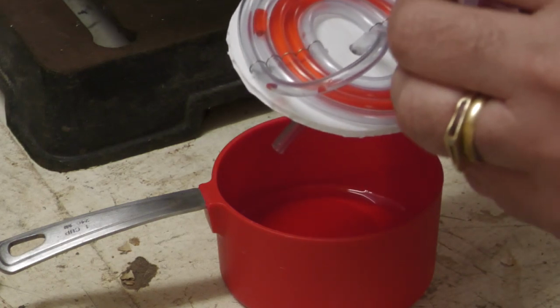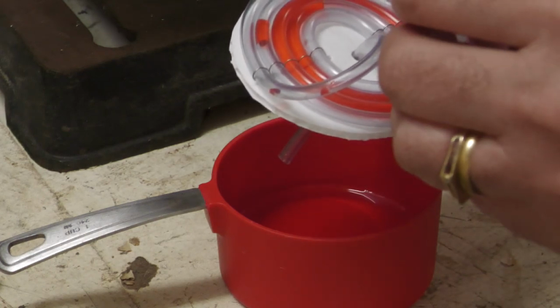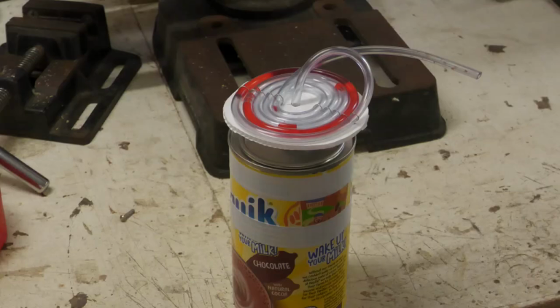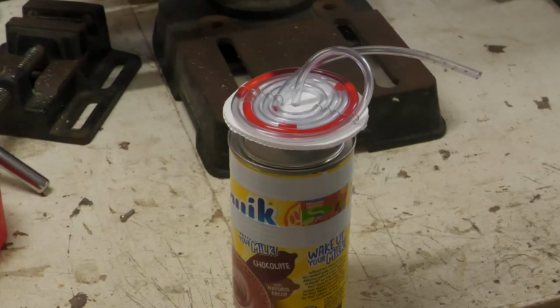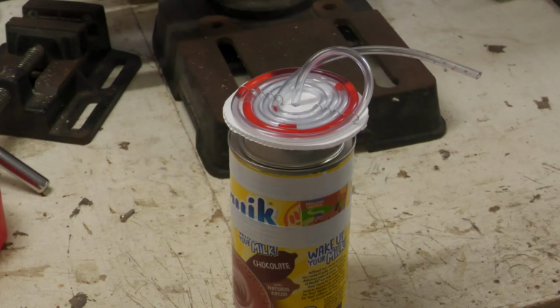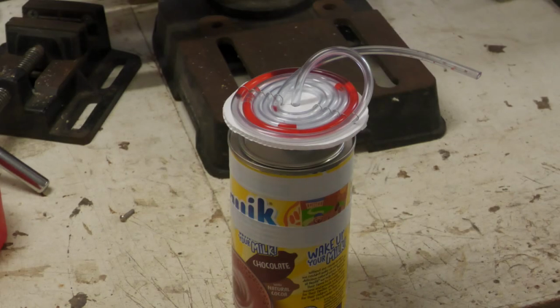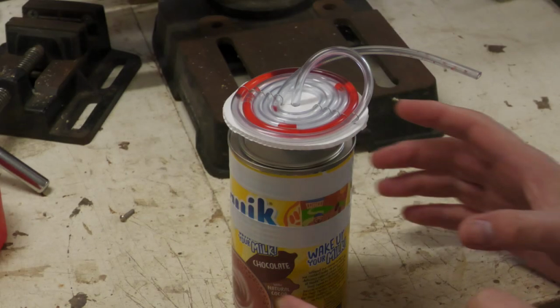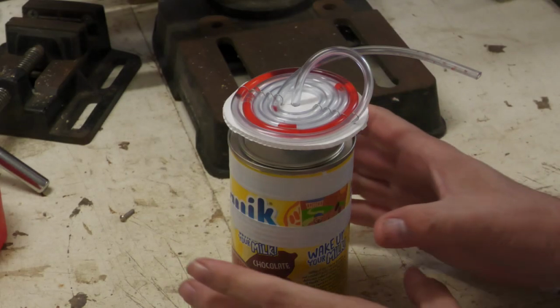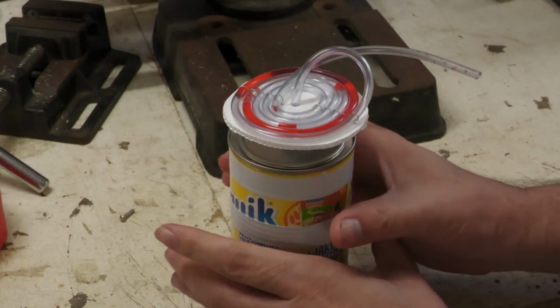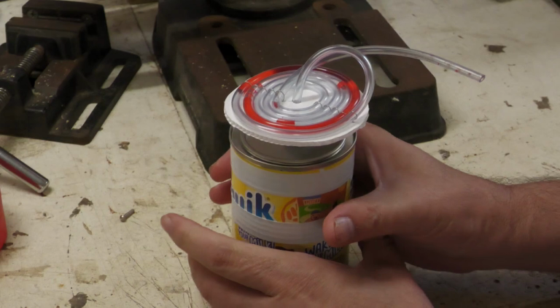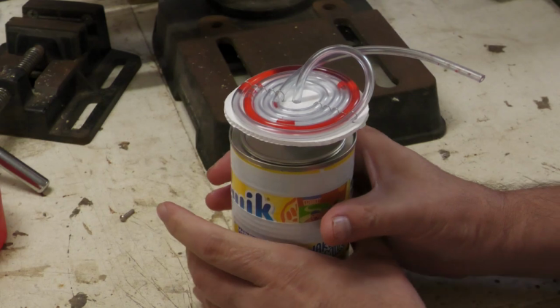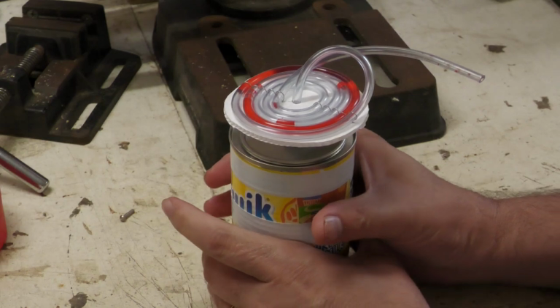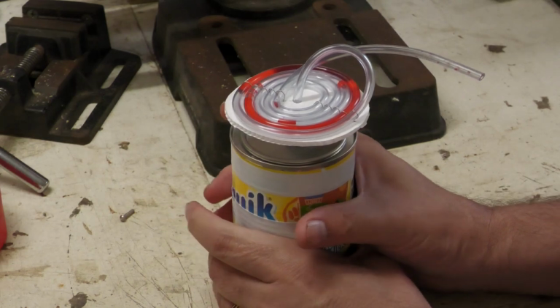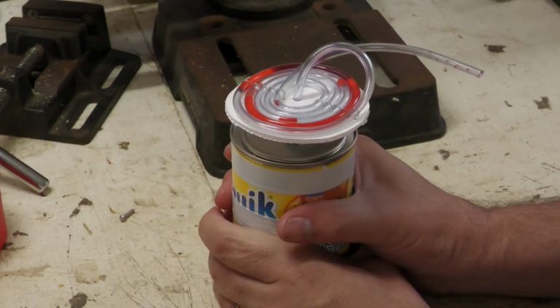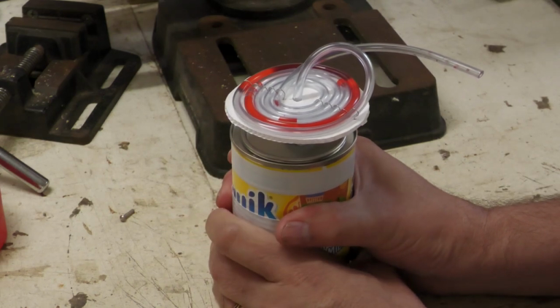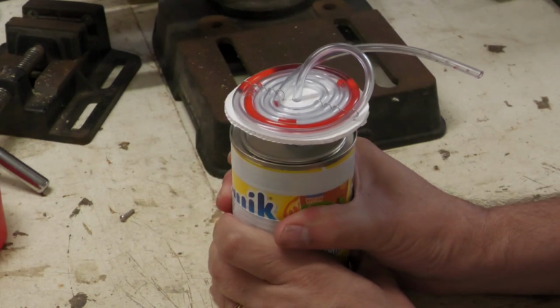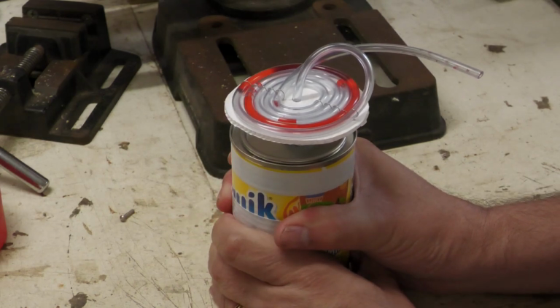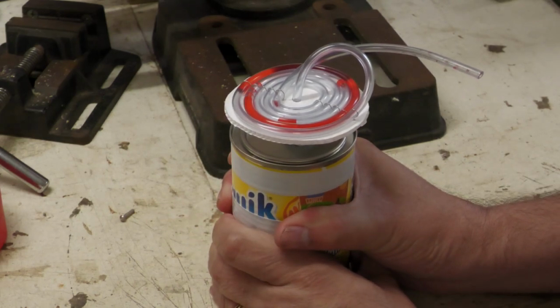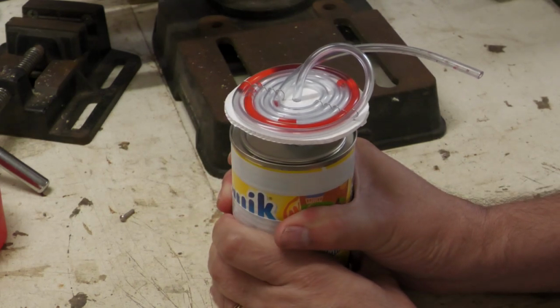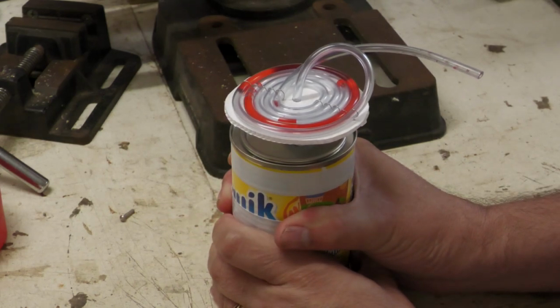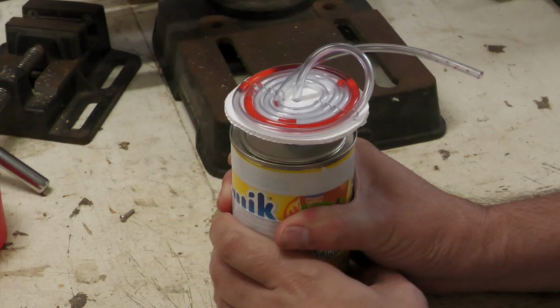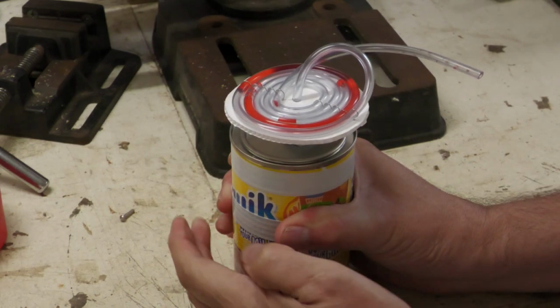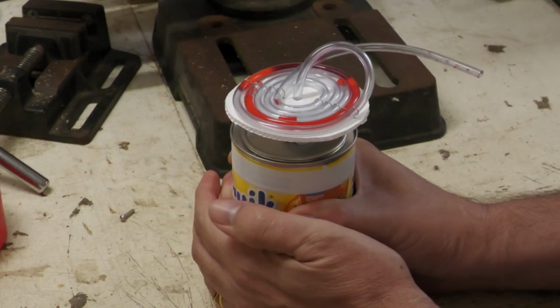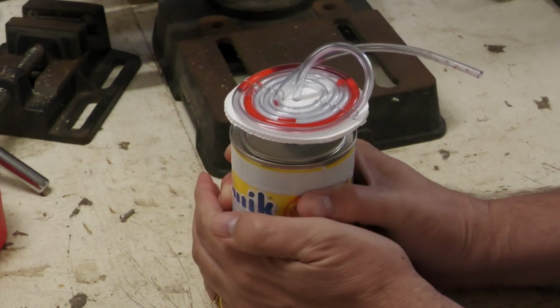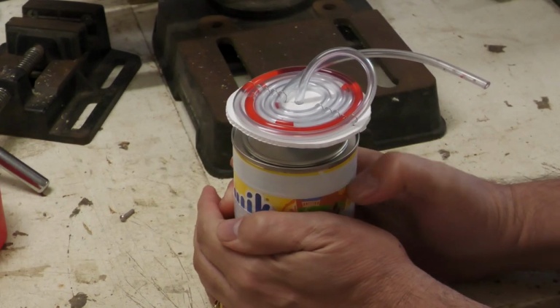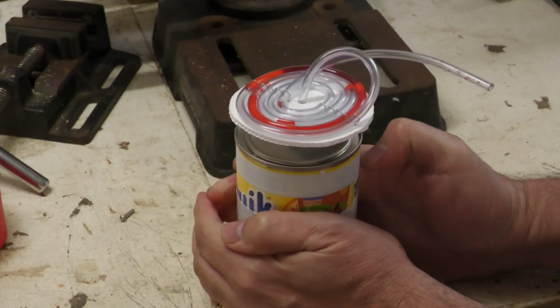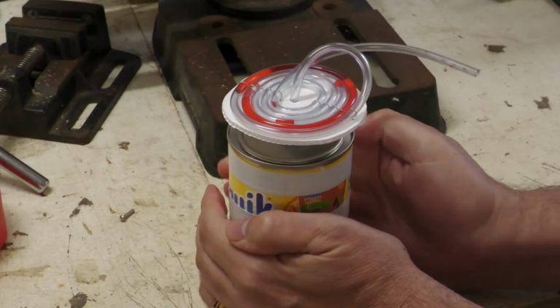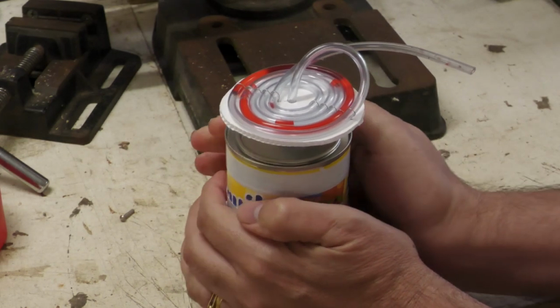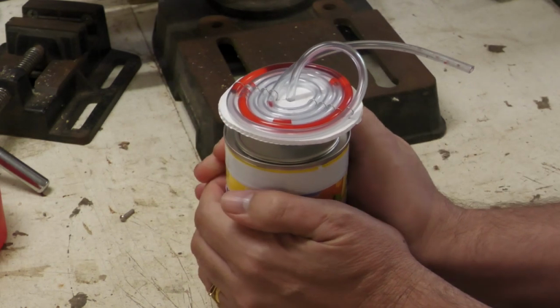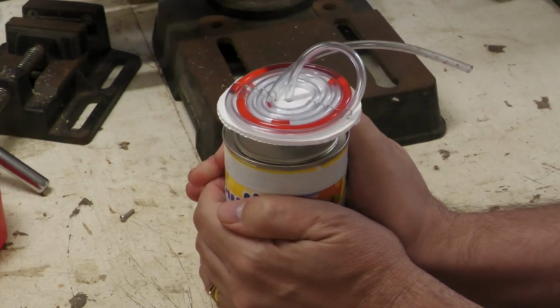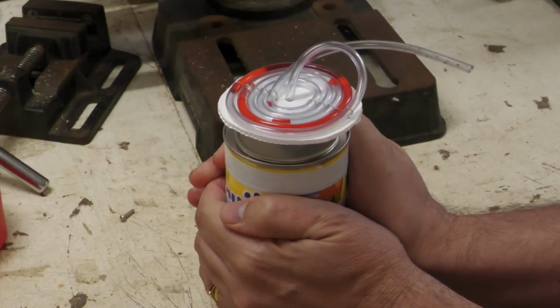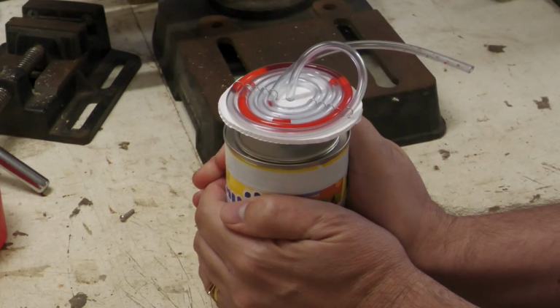So how sensitive is this setup? If I just warm the can with my hands you can clearly see the pressure increase.